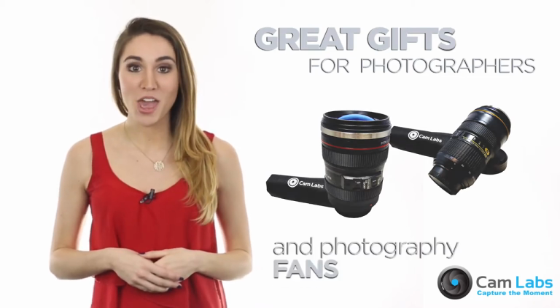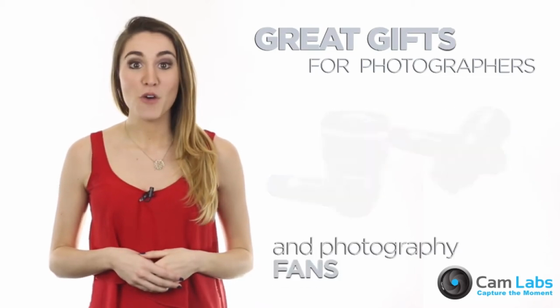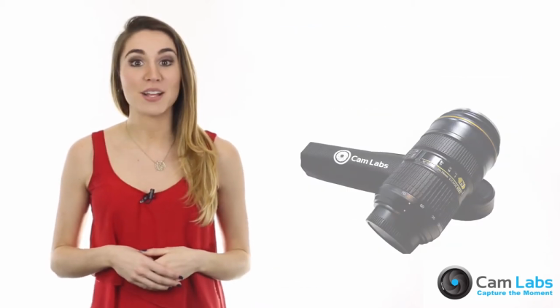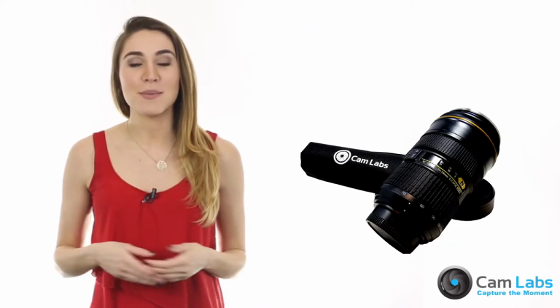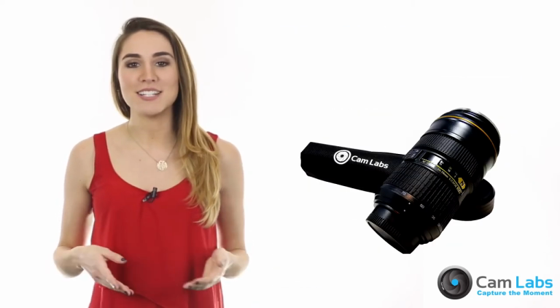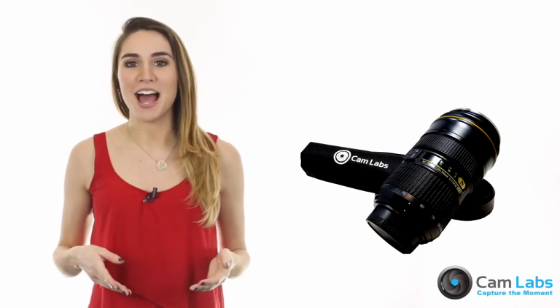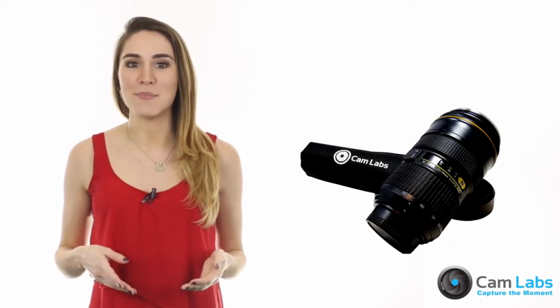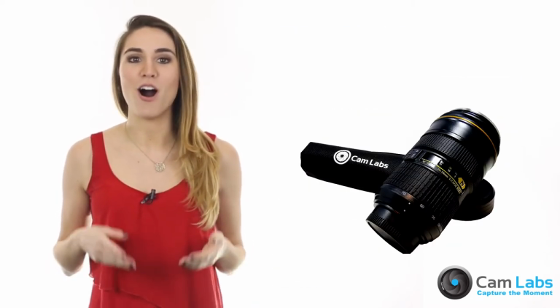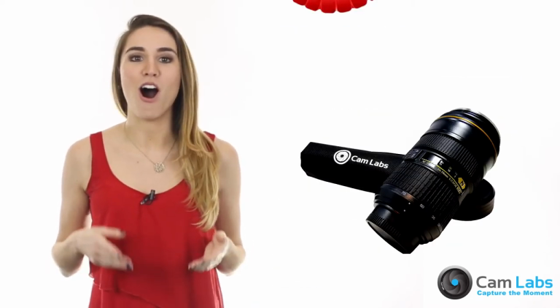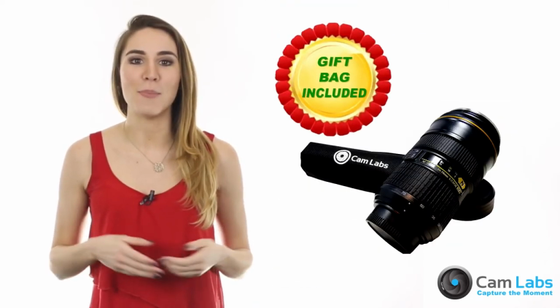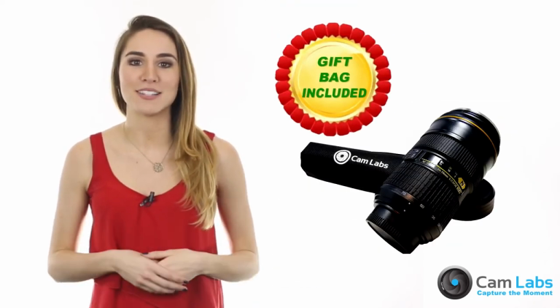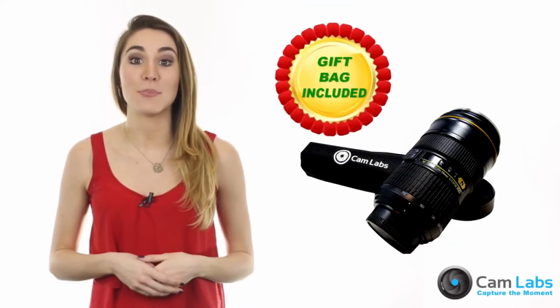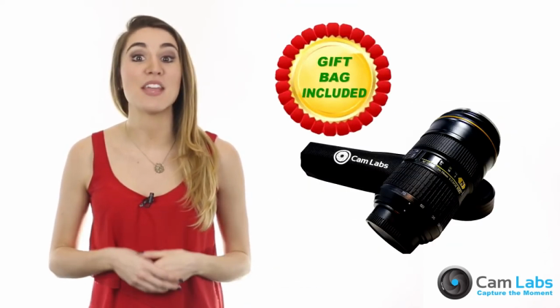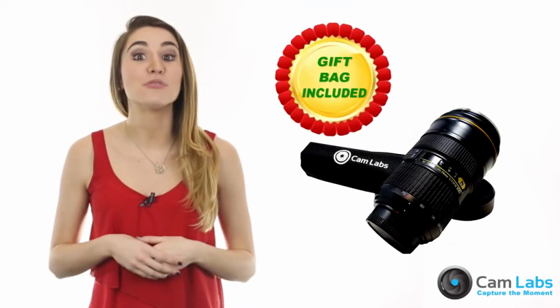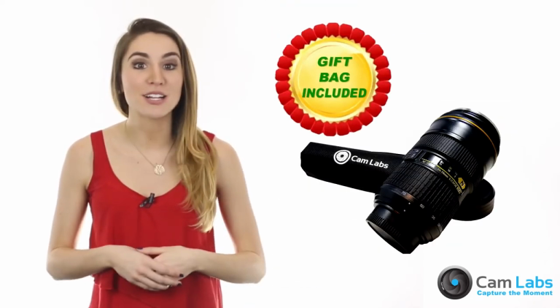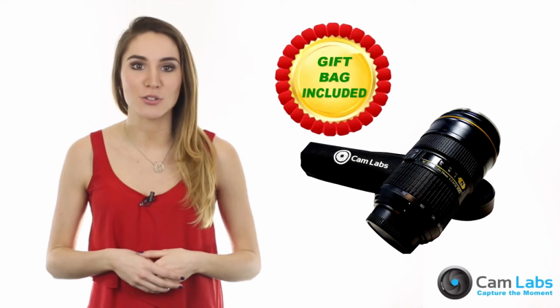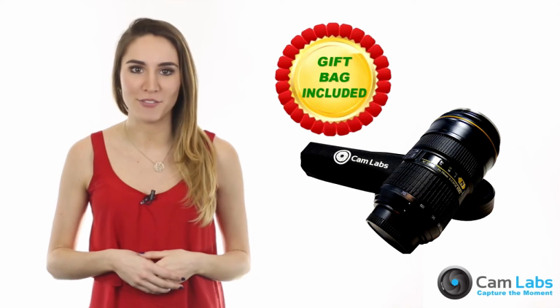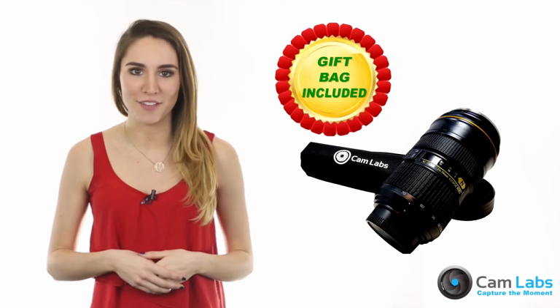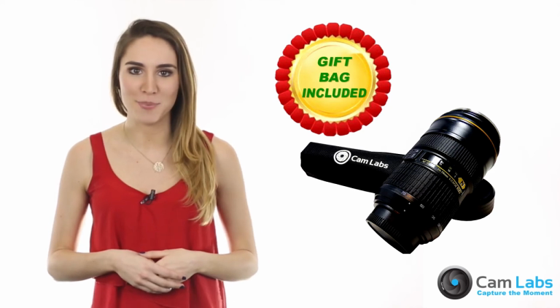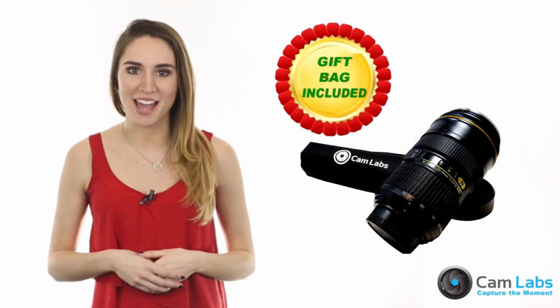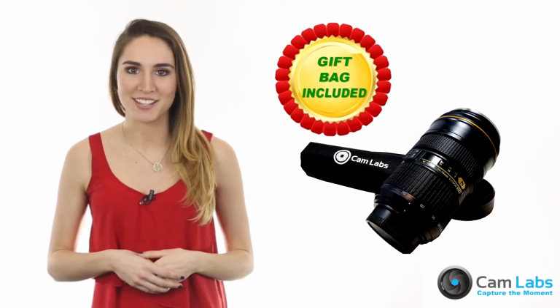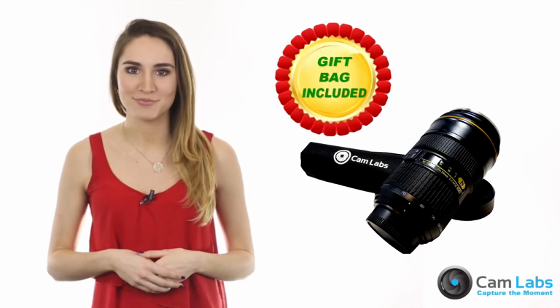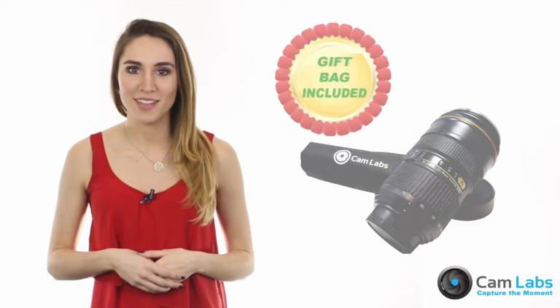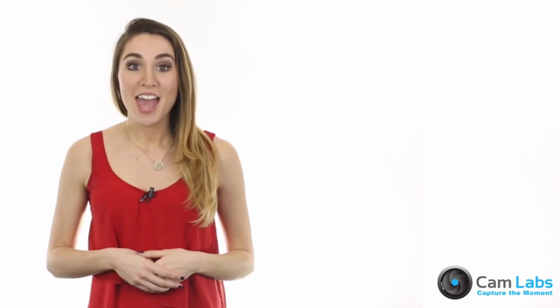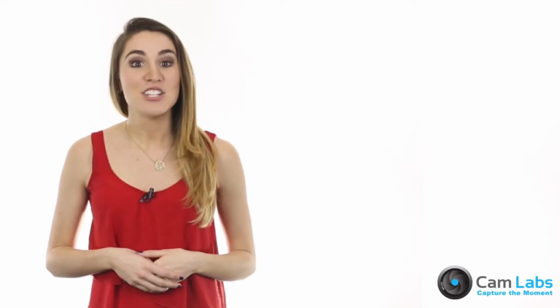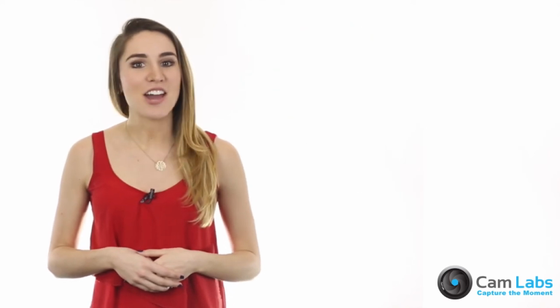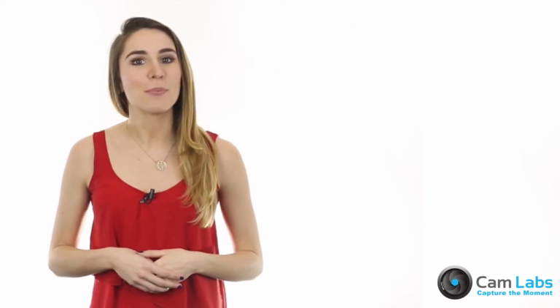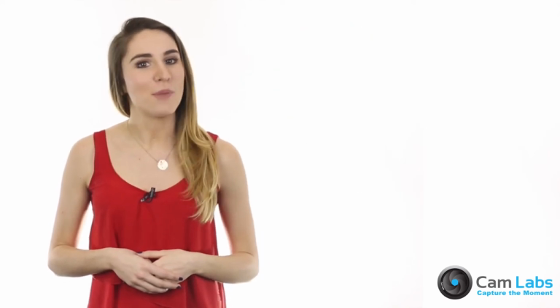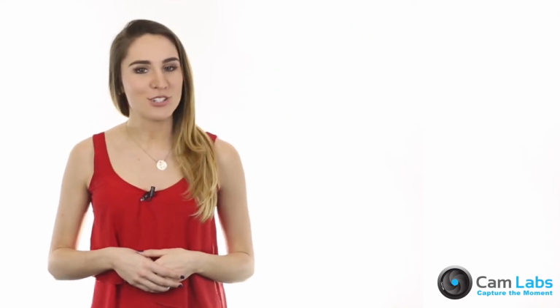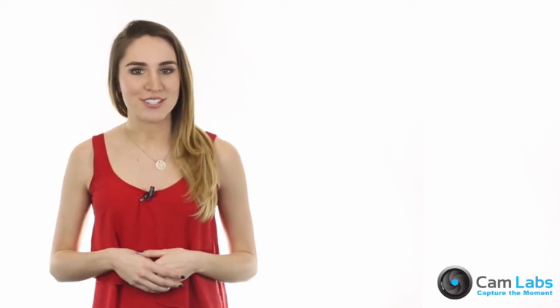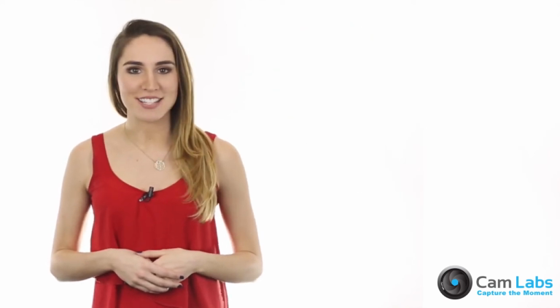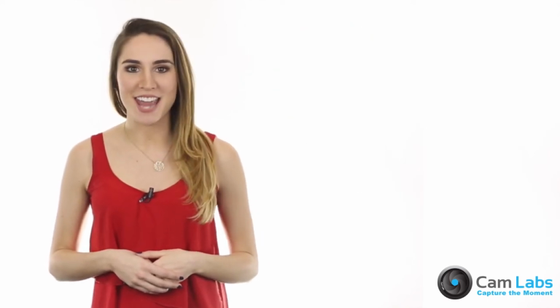For a limited time, all mugs come with a free travel gift bag. Check out our promotional sale today!